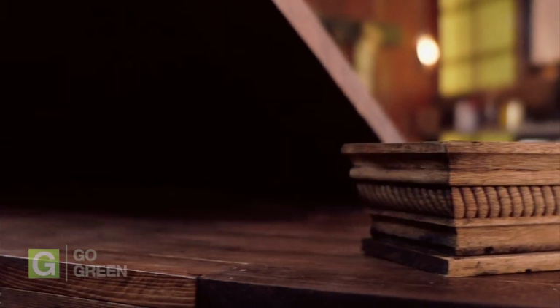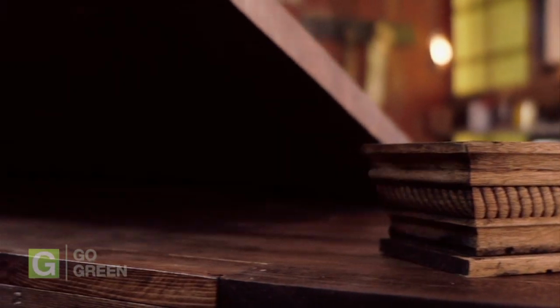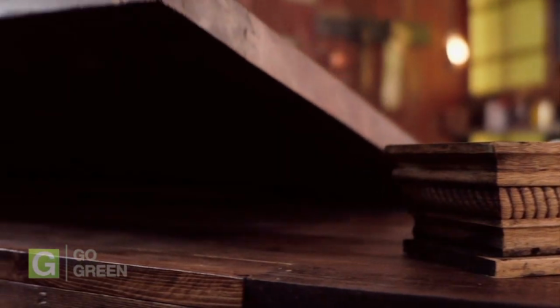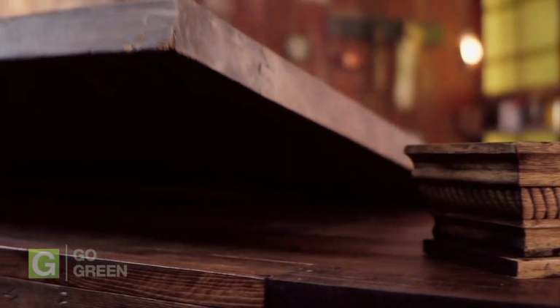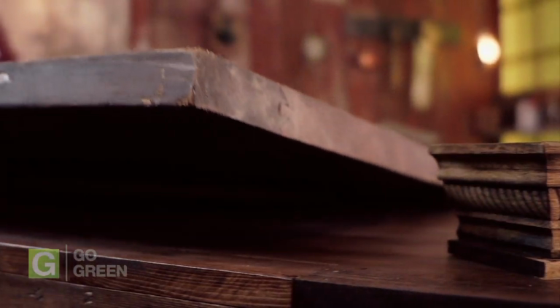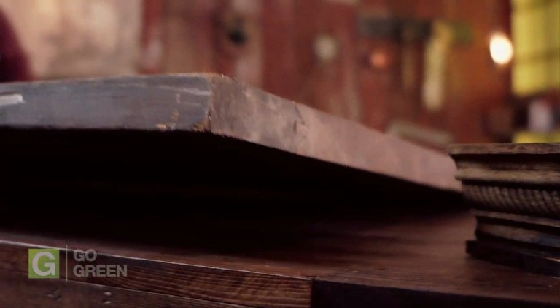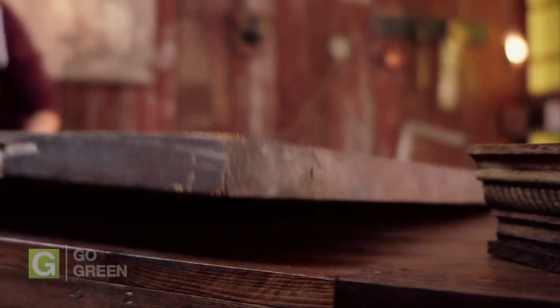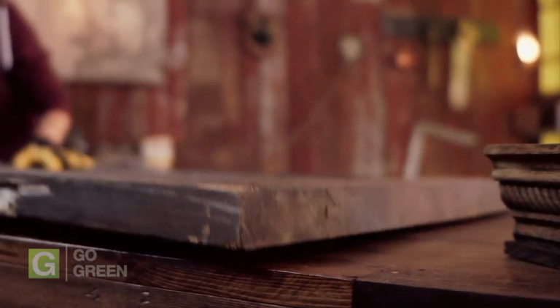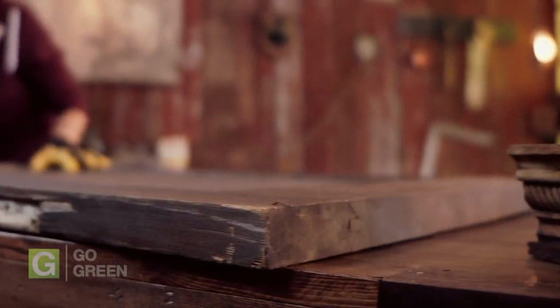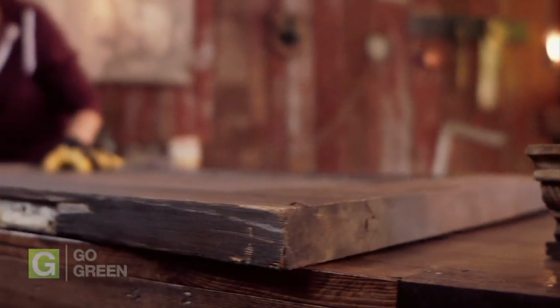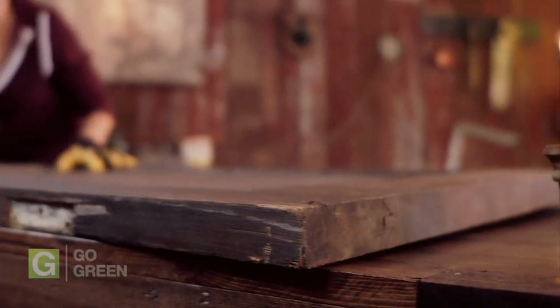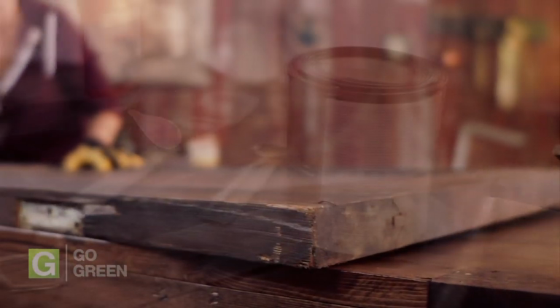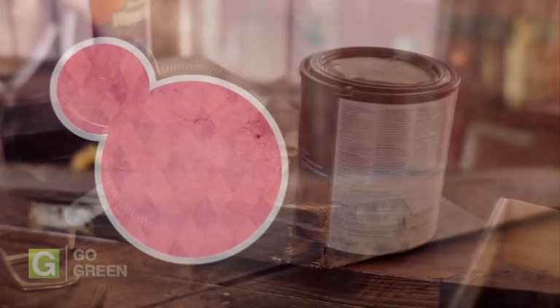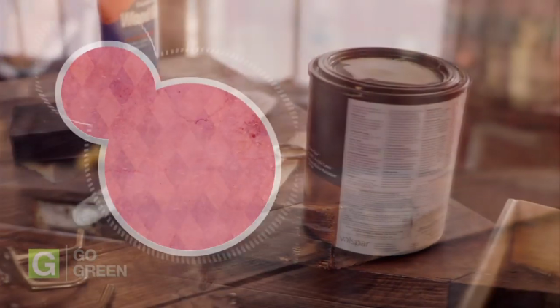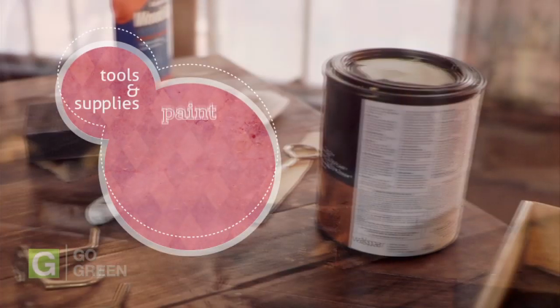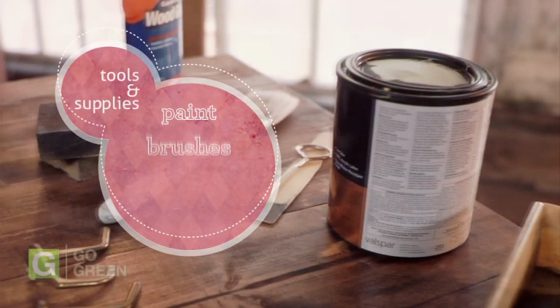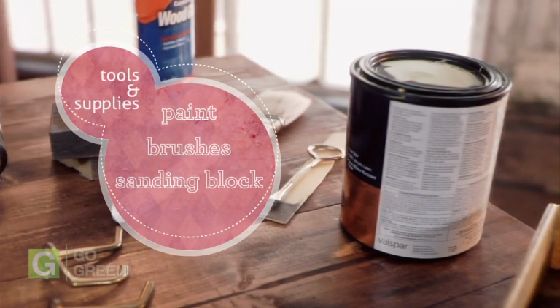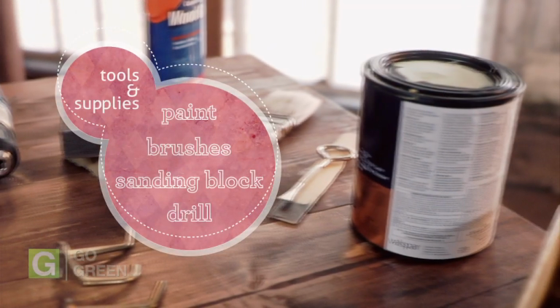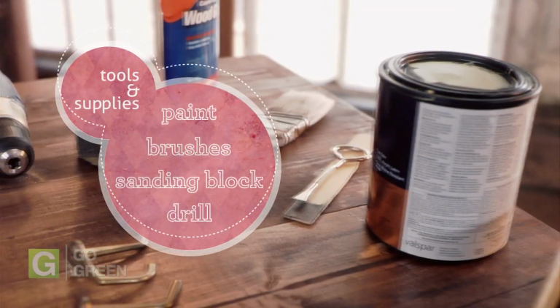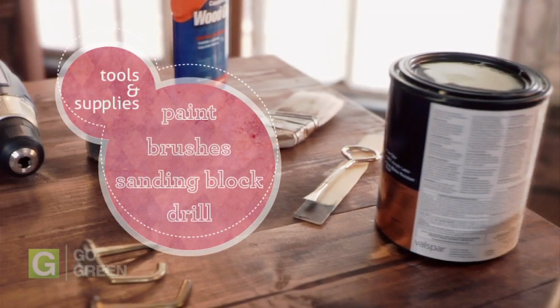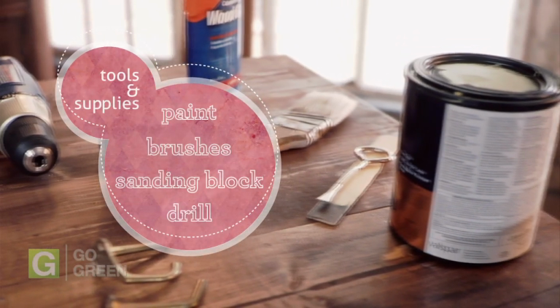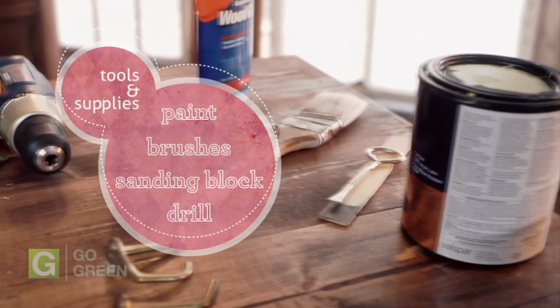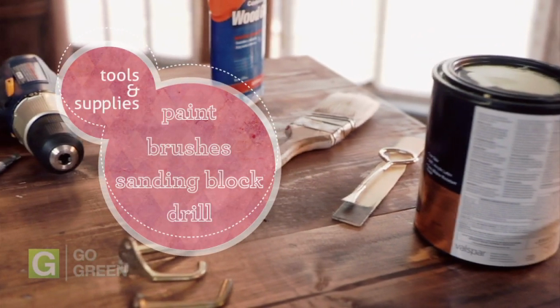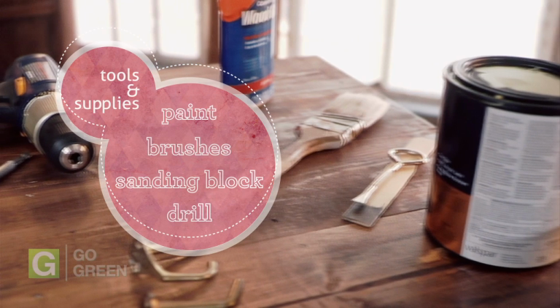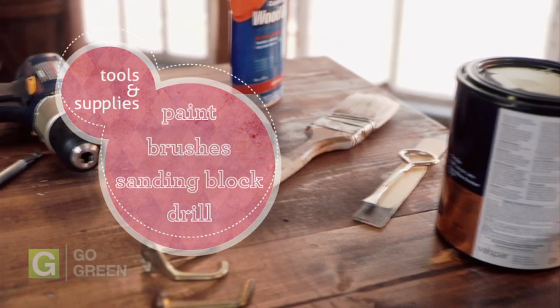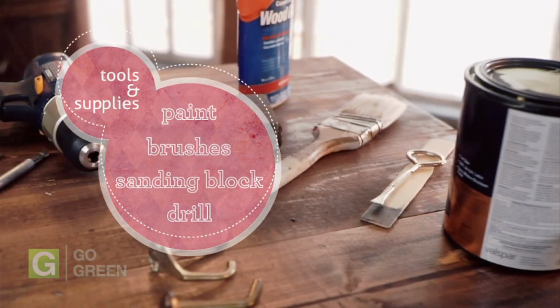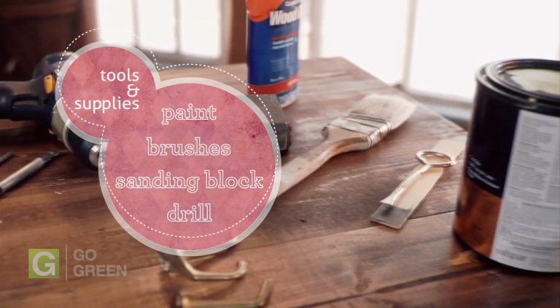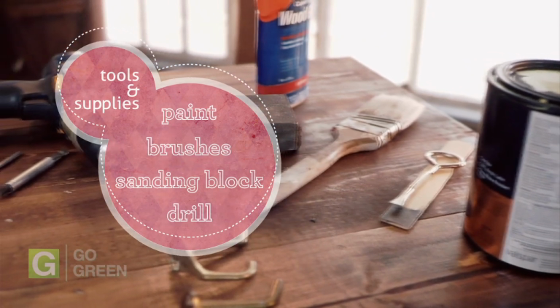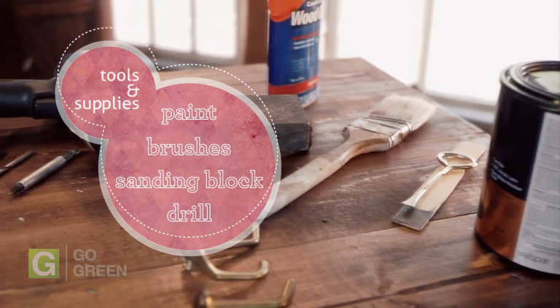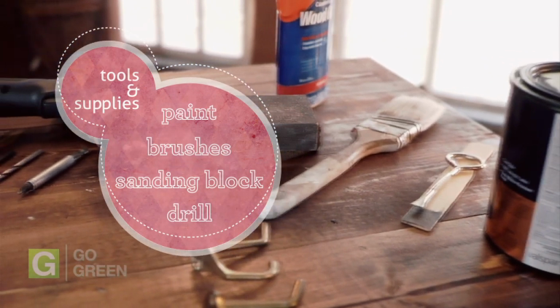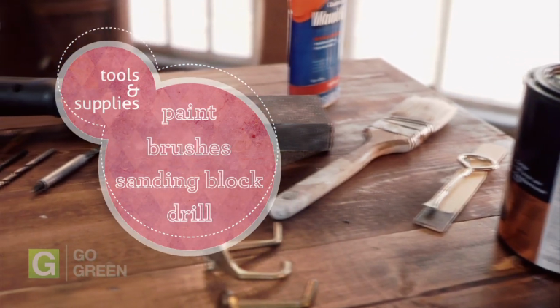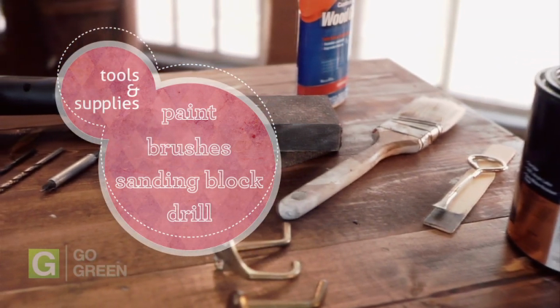To complete this project, you will need some basic tools like paint, brushes, sanding blocks, and a power drill.